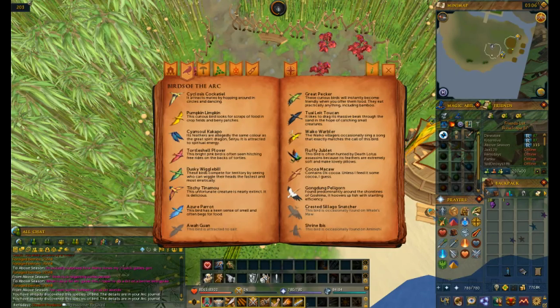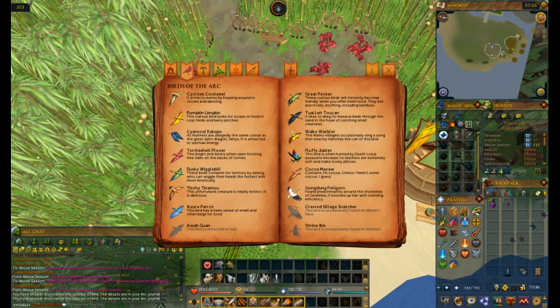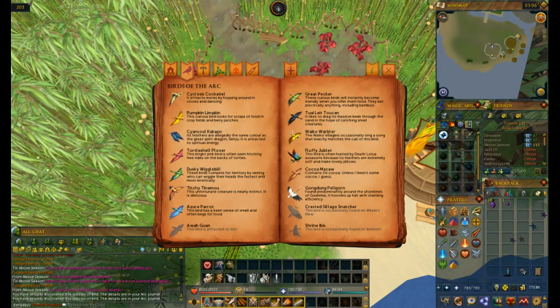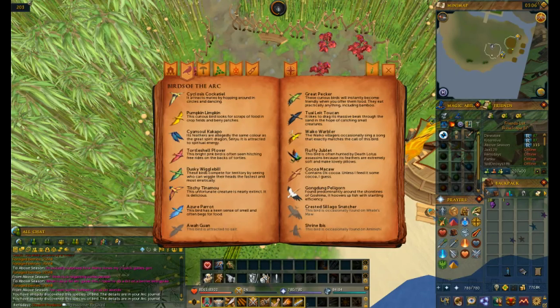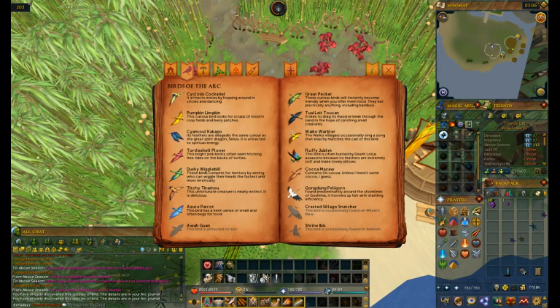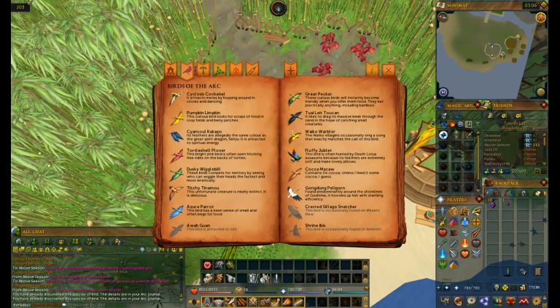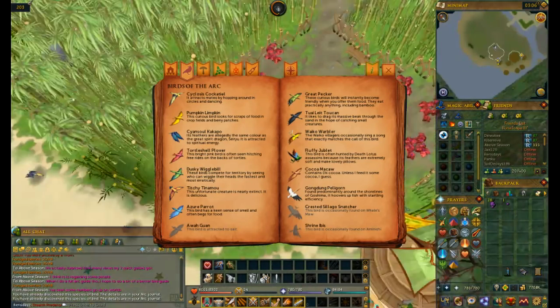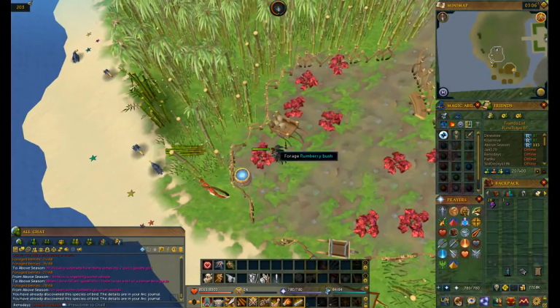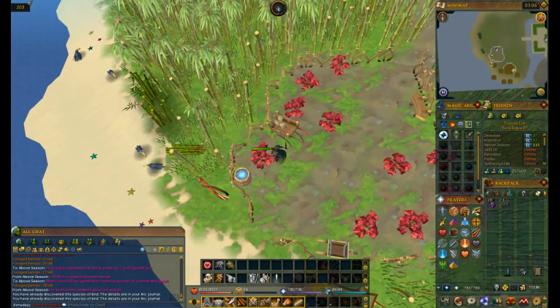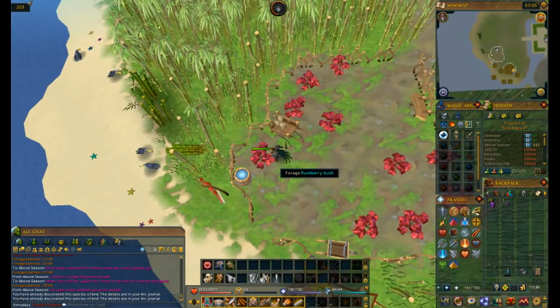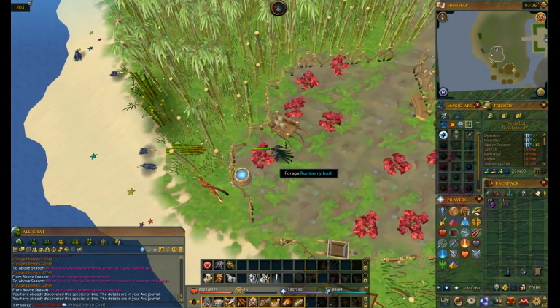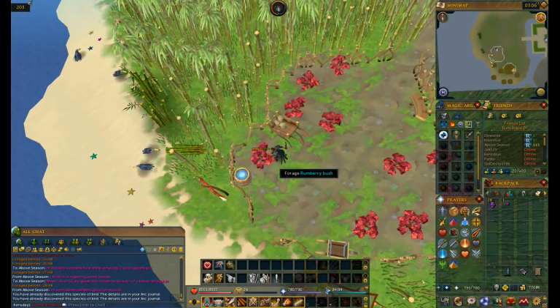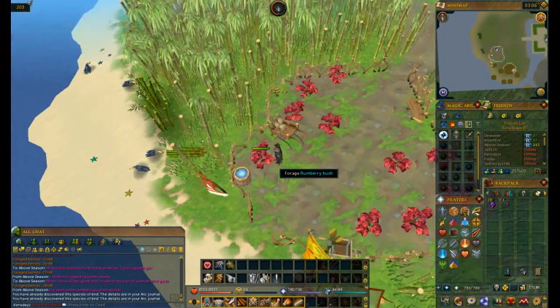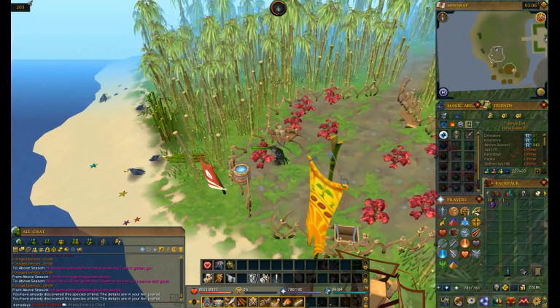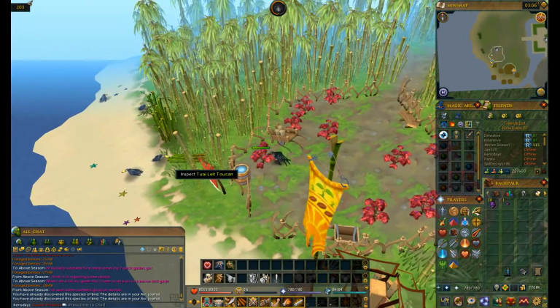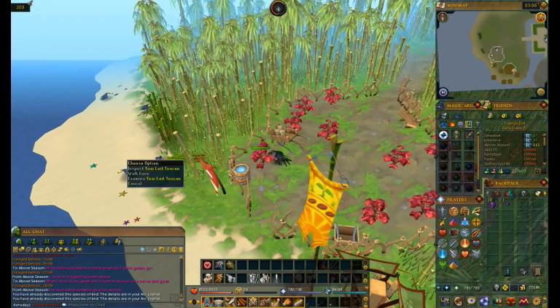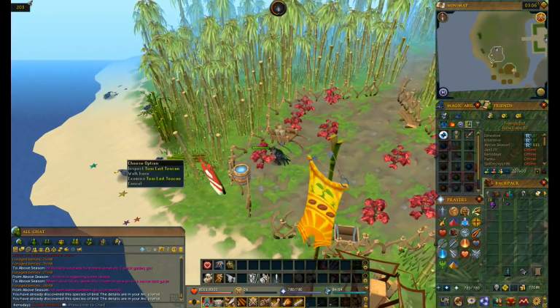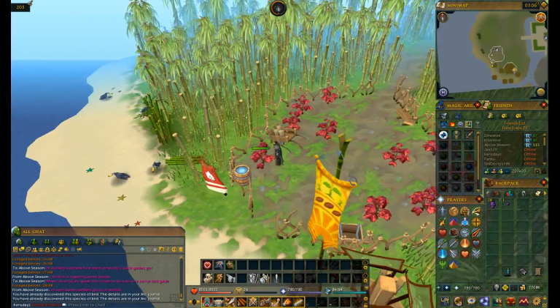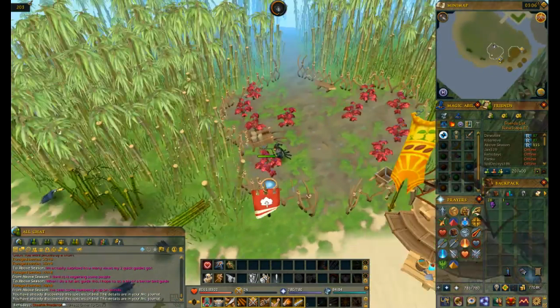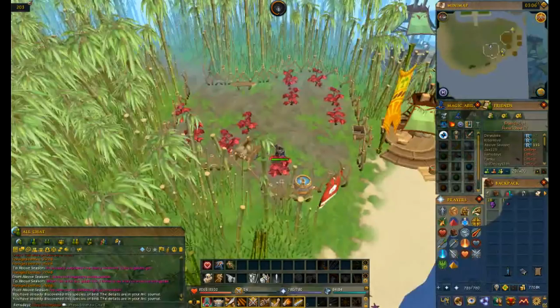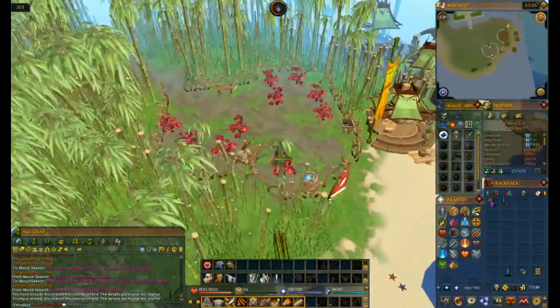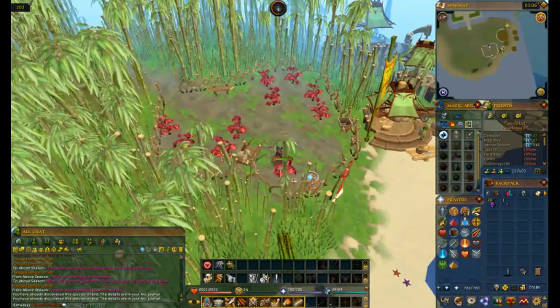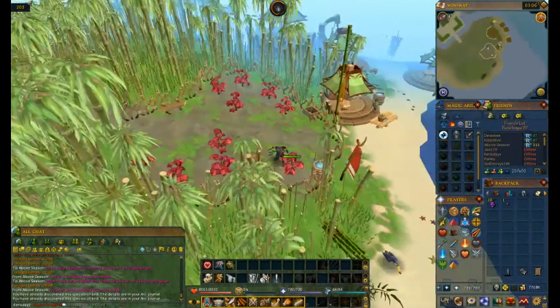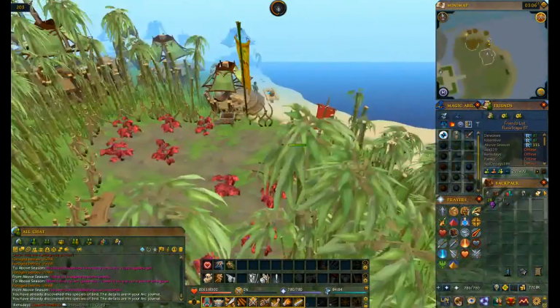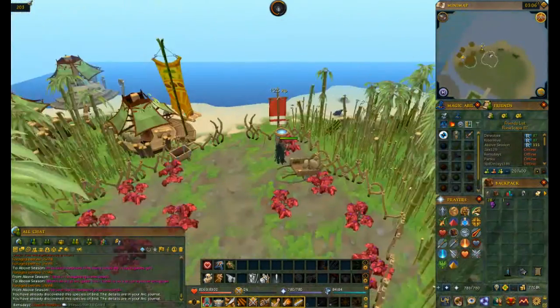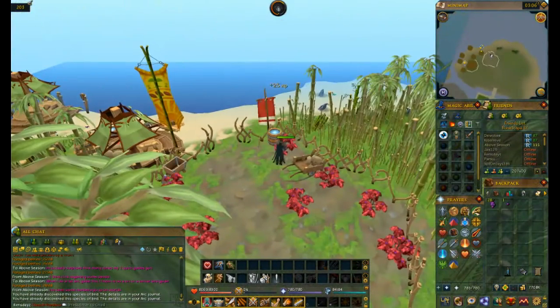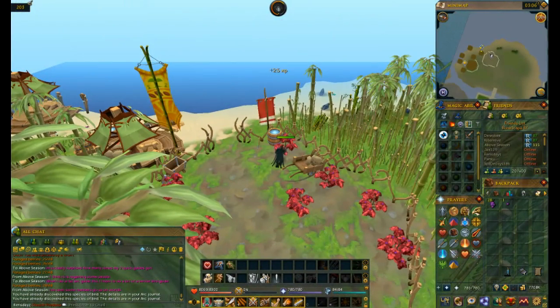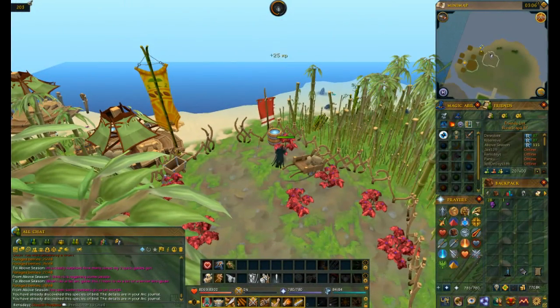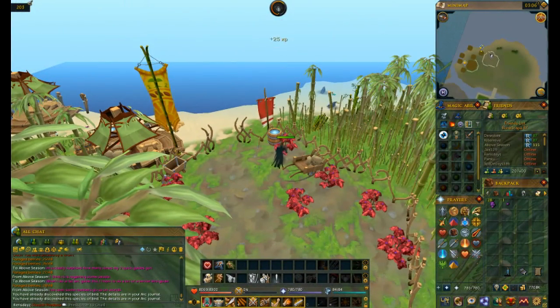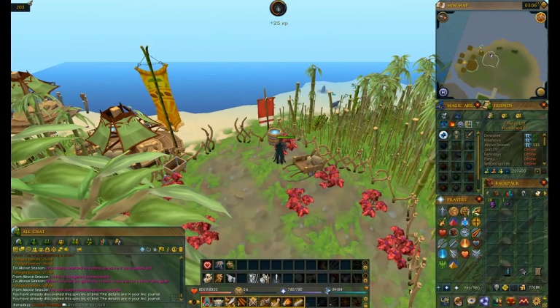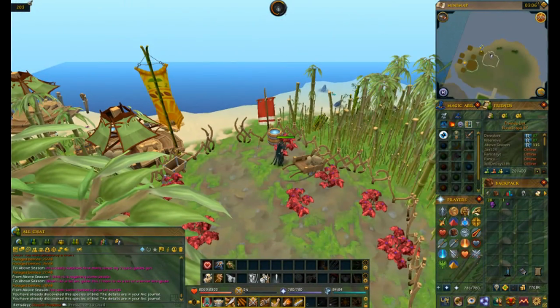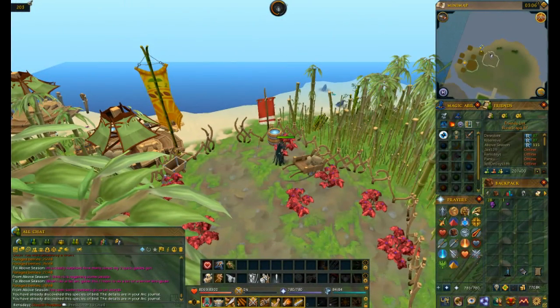Pumpkin Limpkin — he'll sometimes pop up when you're just picking berries. Now, those are the only two birds to find on this island, so I'll see you all on the next island.